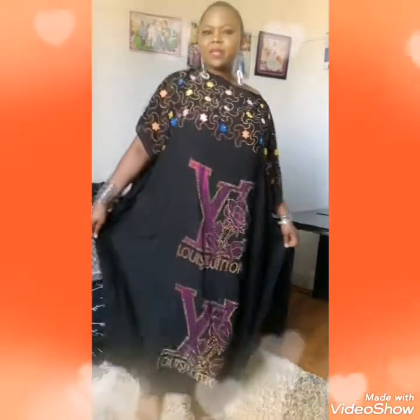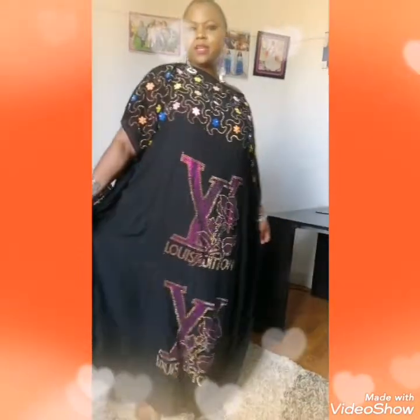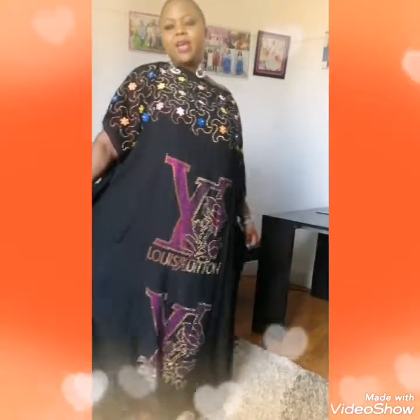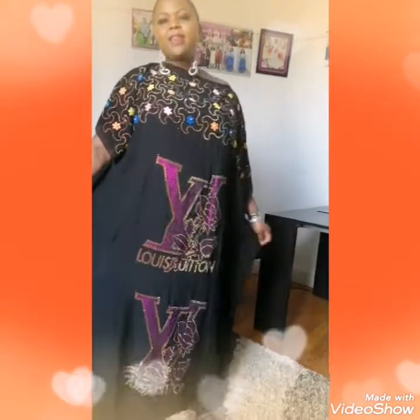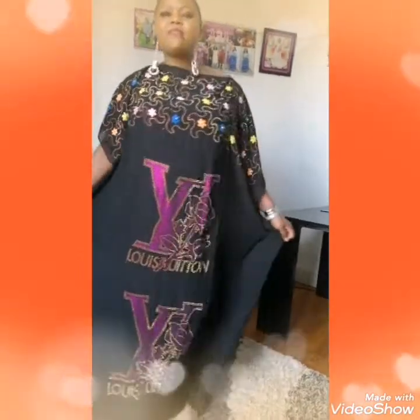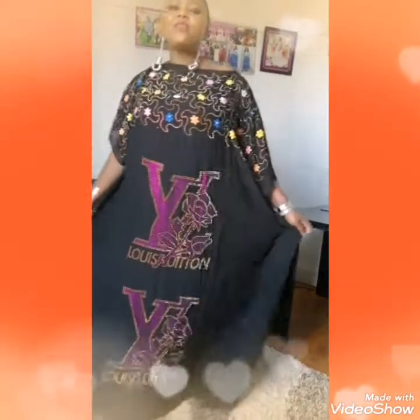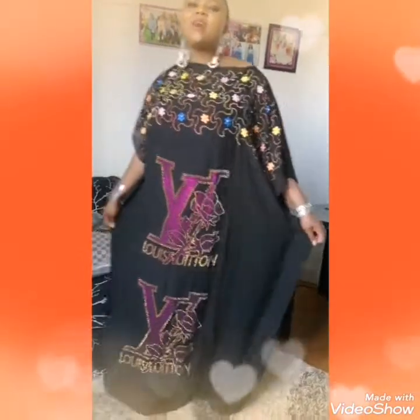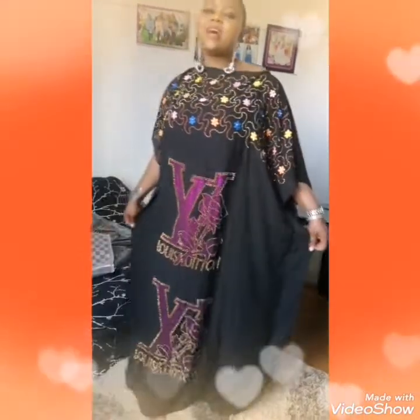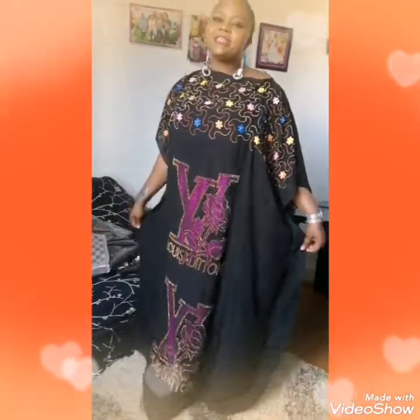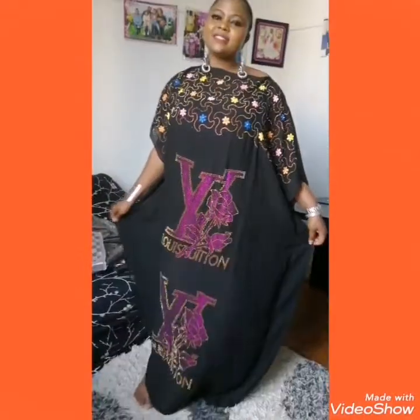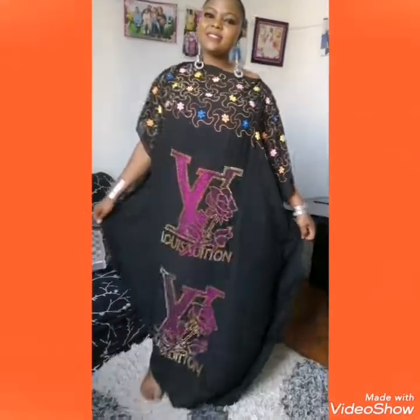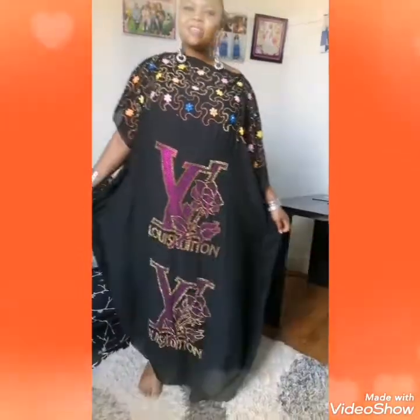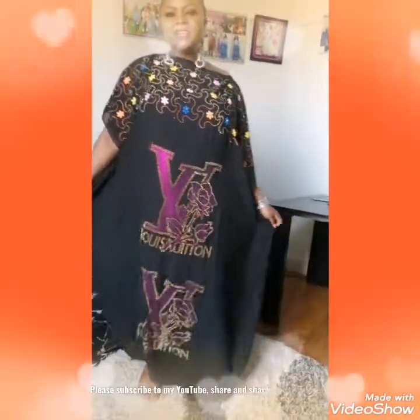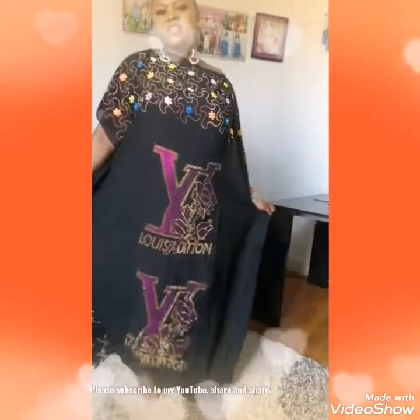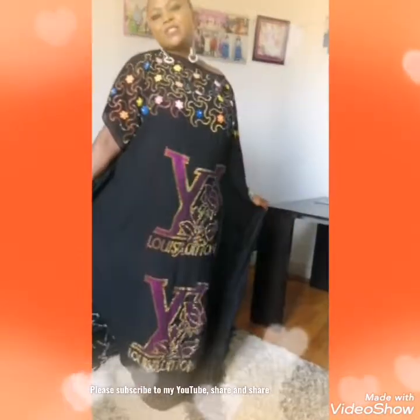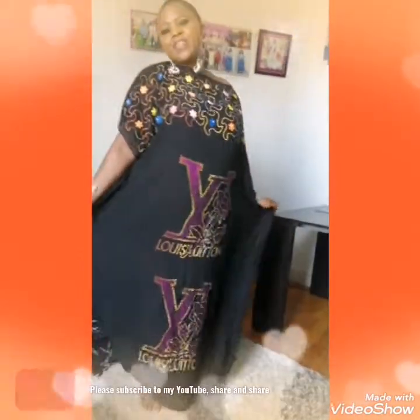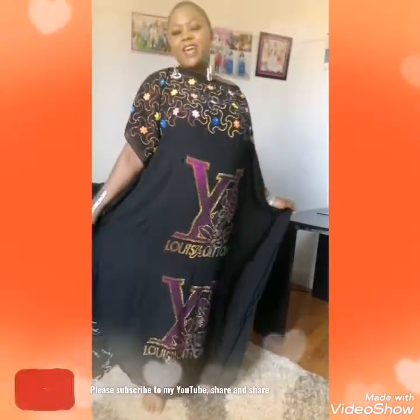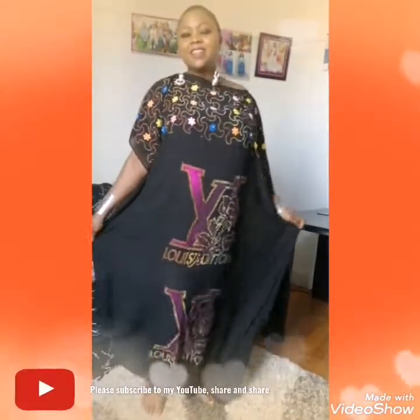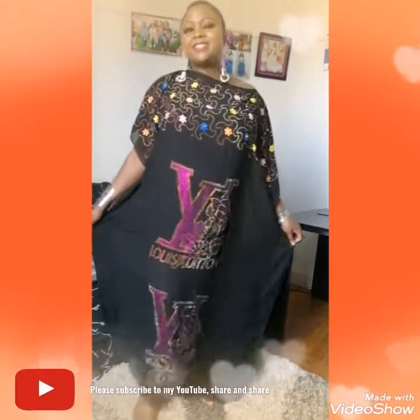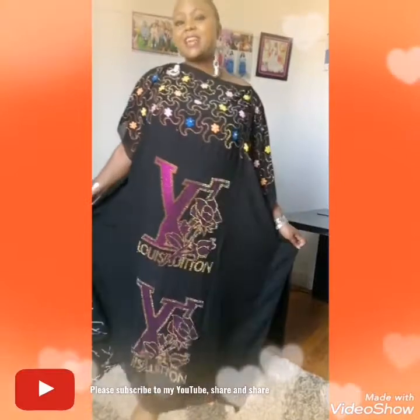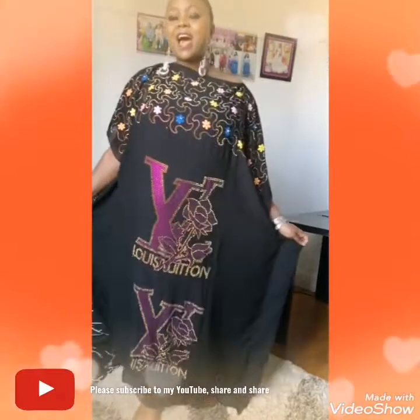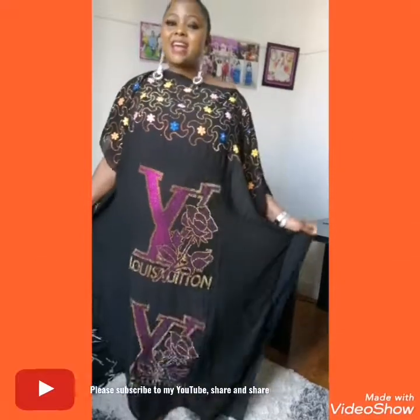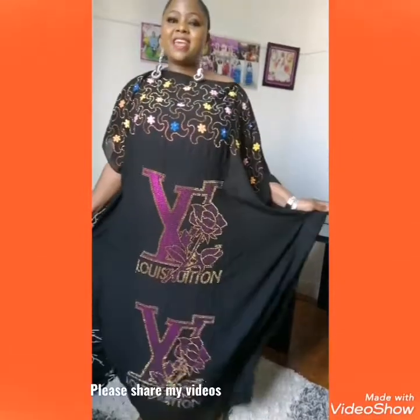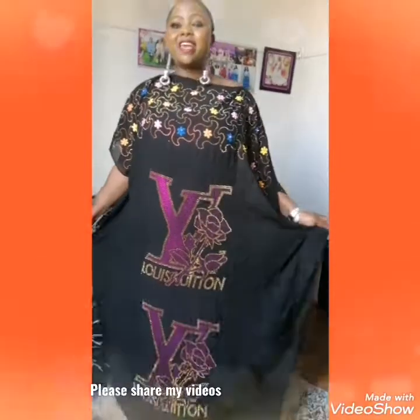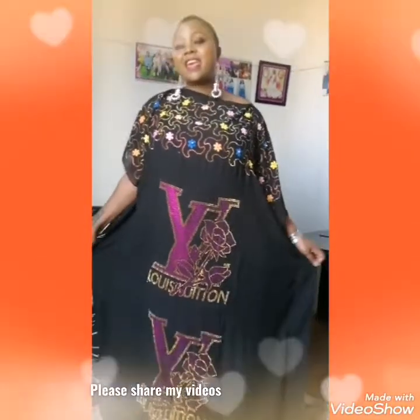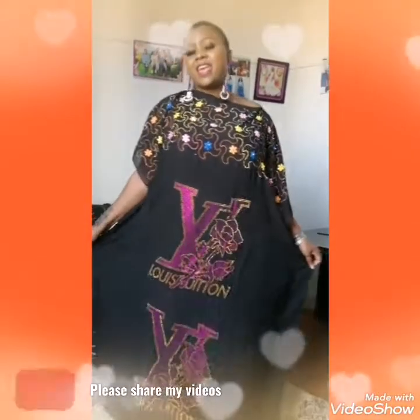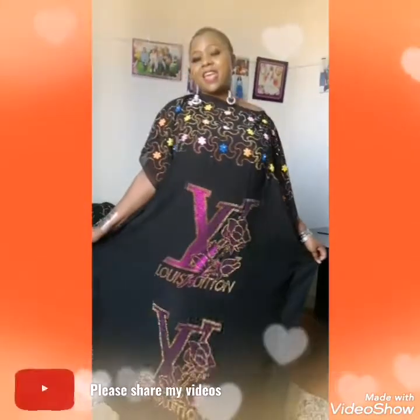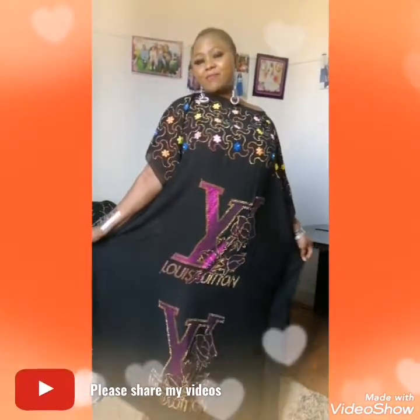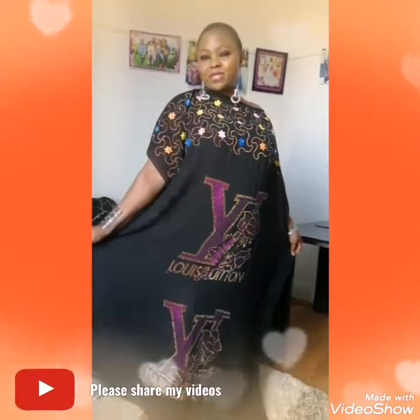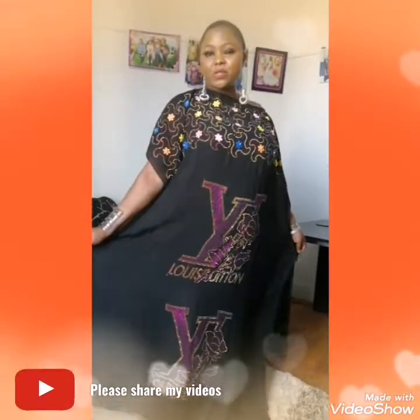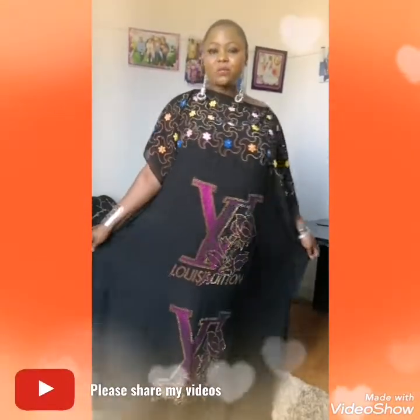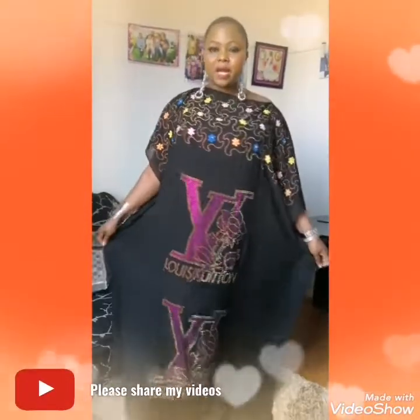Hello everyone, it's your girl Lidia a.k.a. Business Suma.